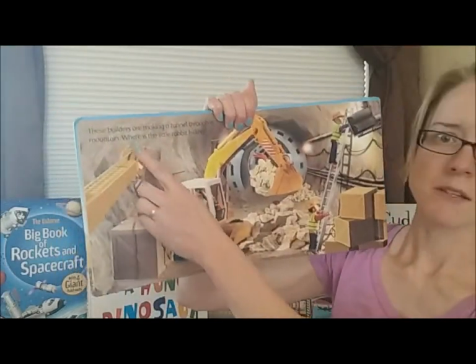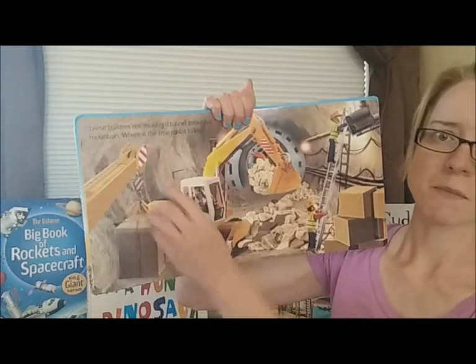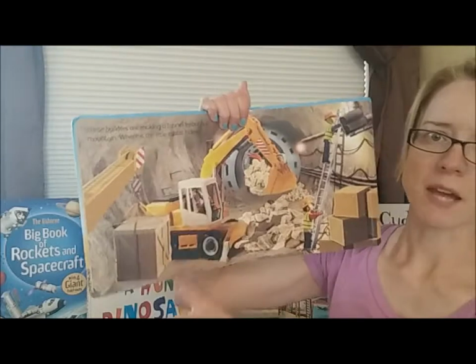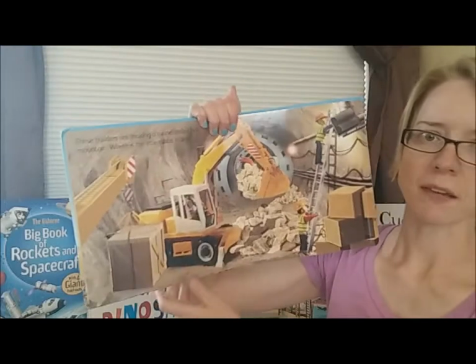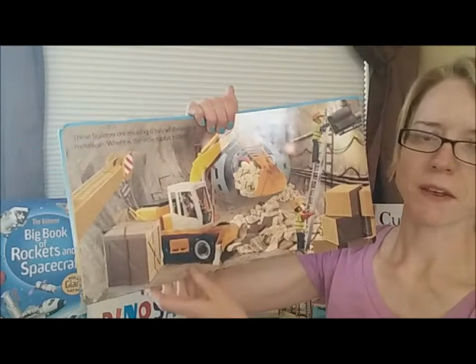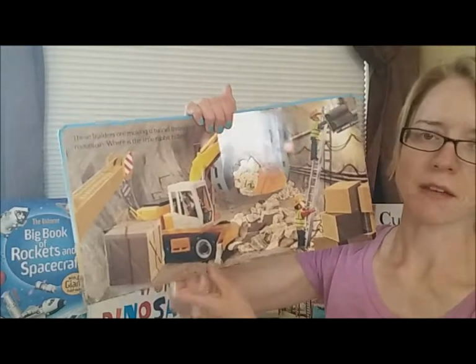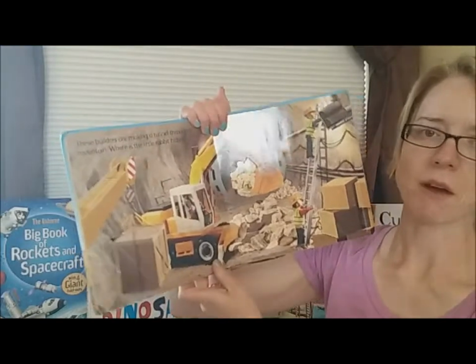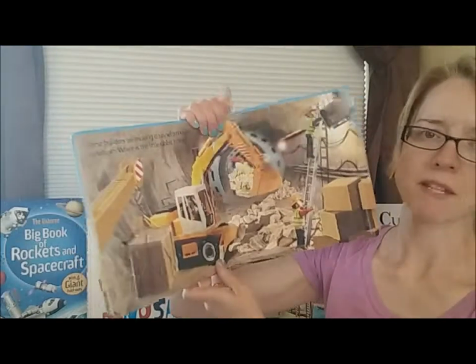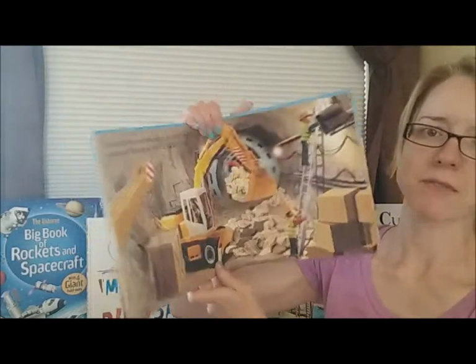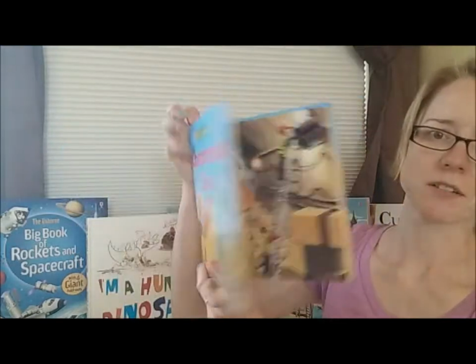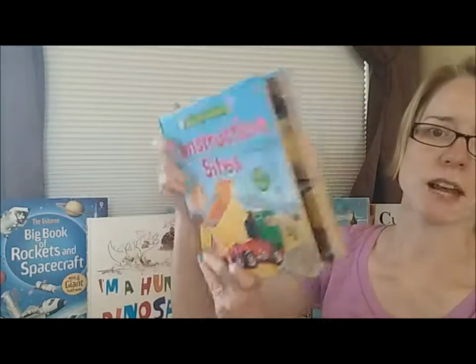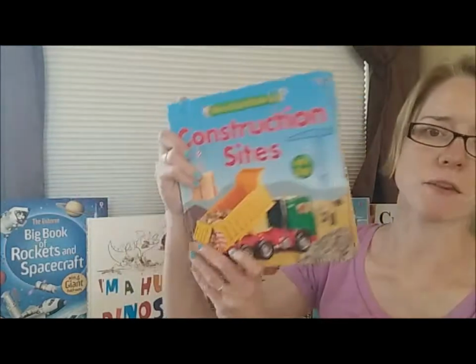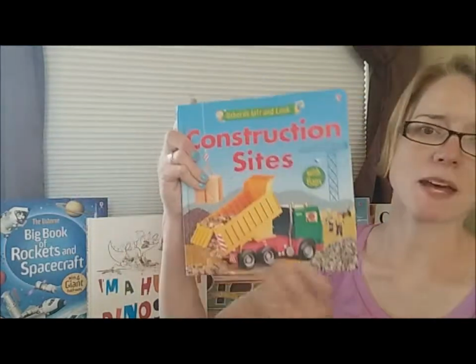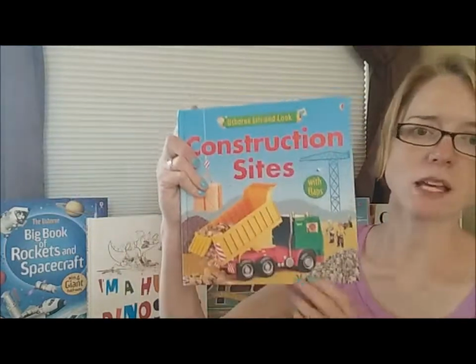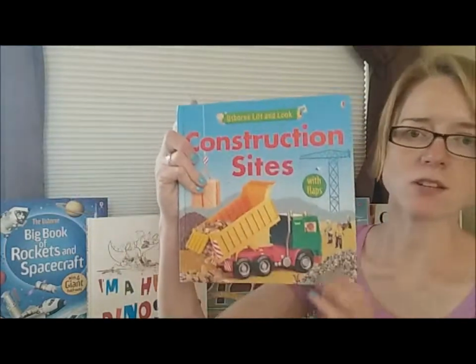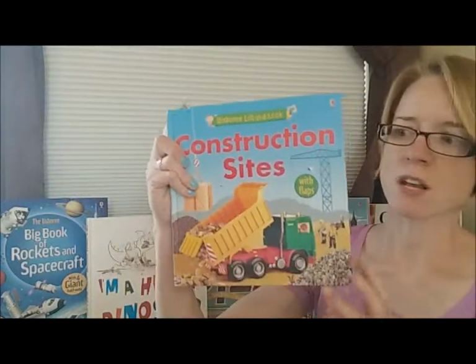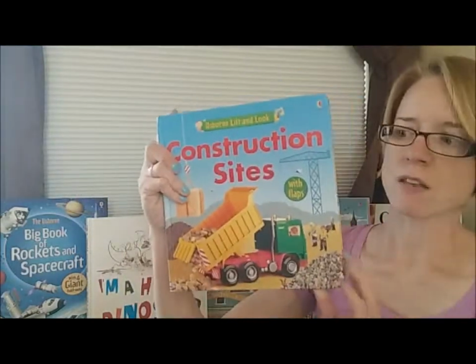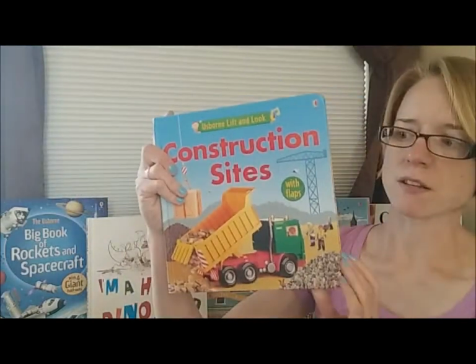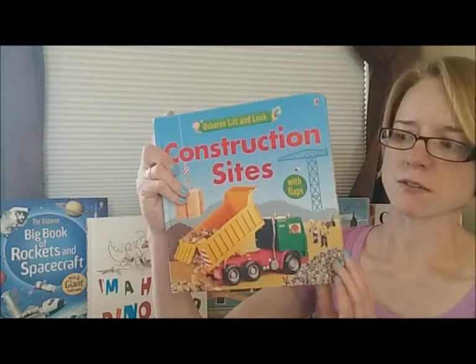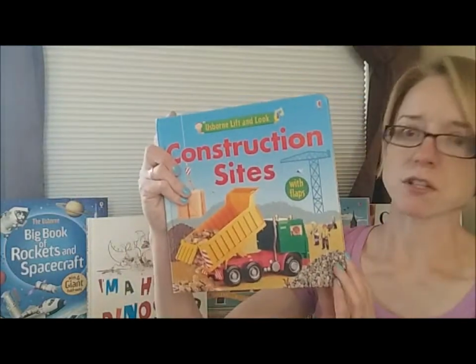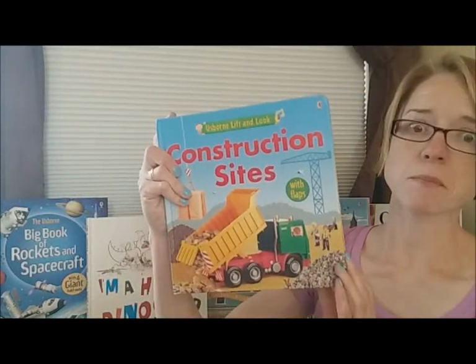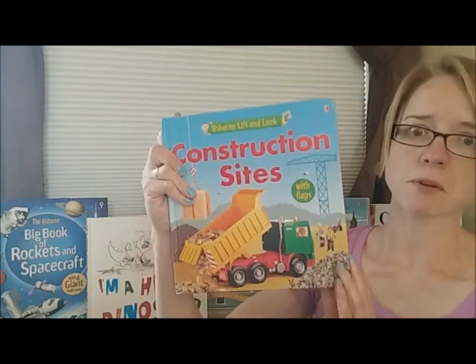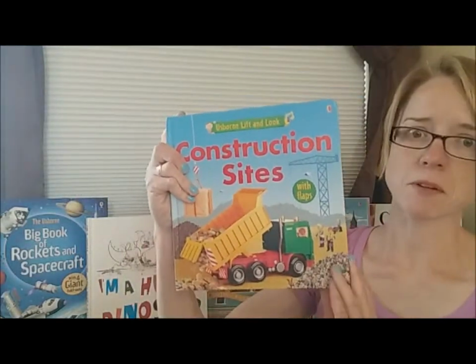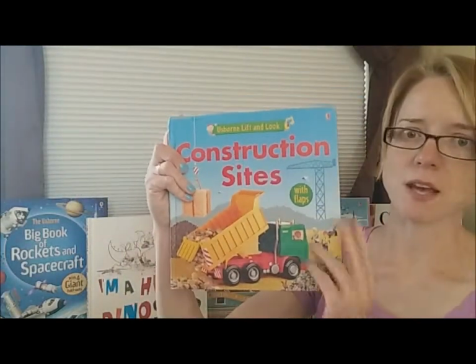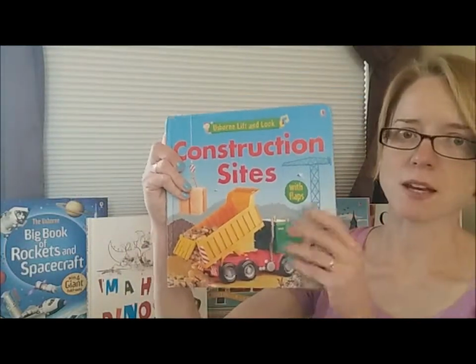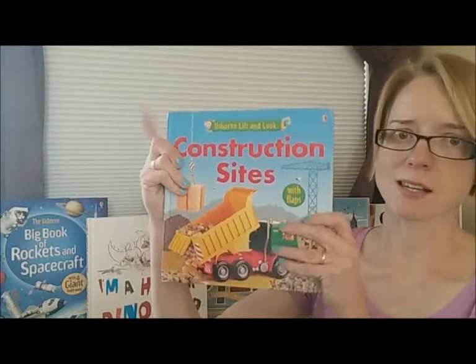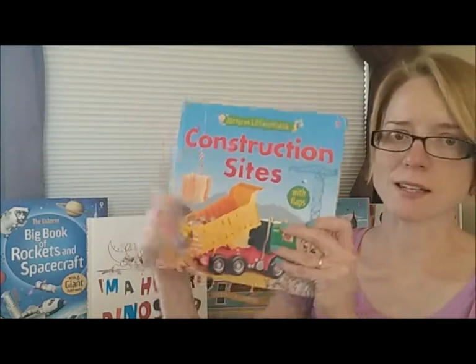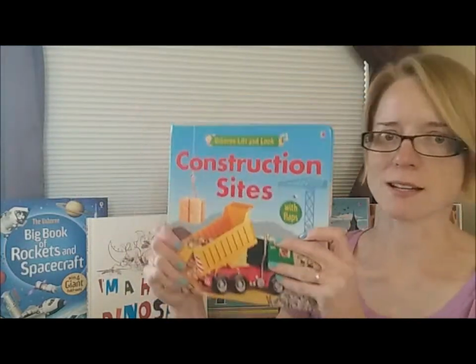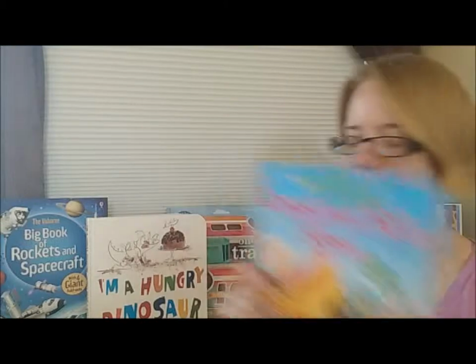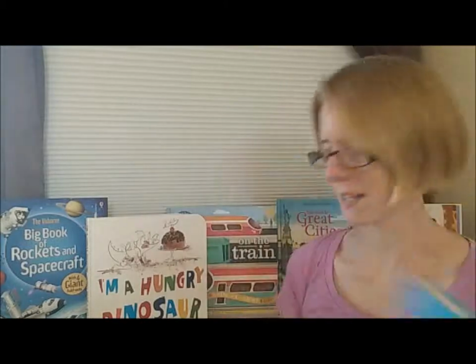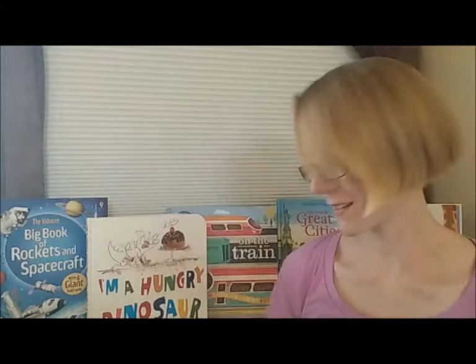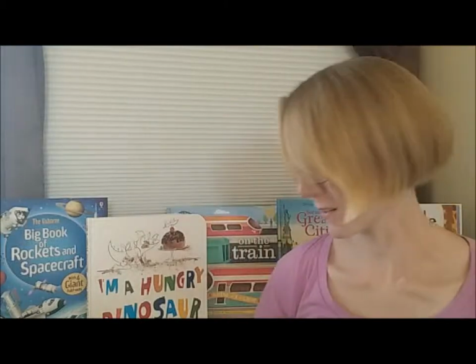Very simple text and a rabbit to find on every page. These are sturdy board books at $9.99 each.